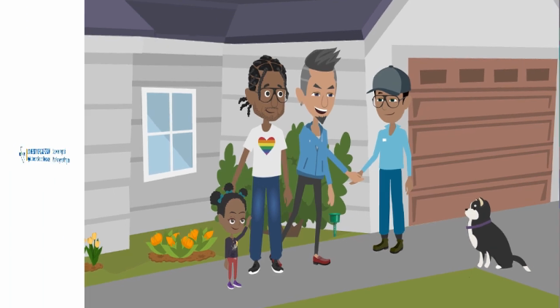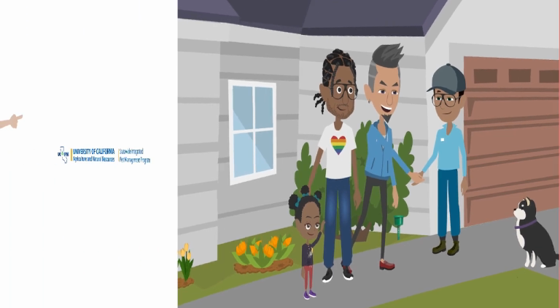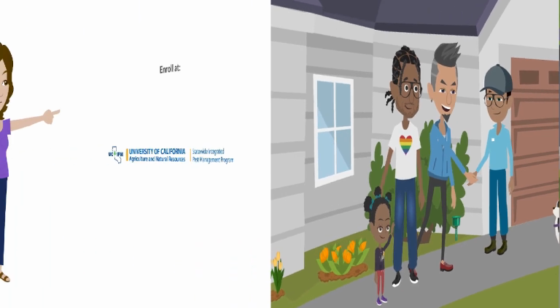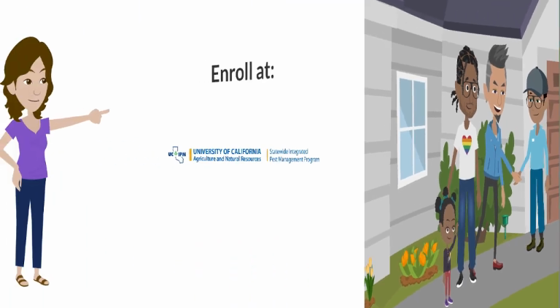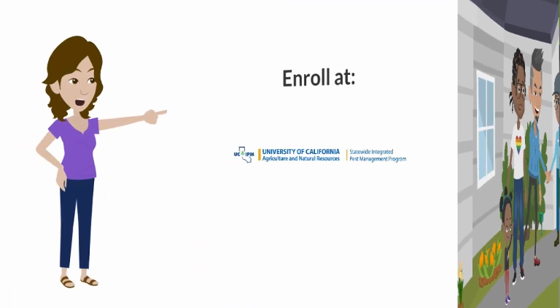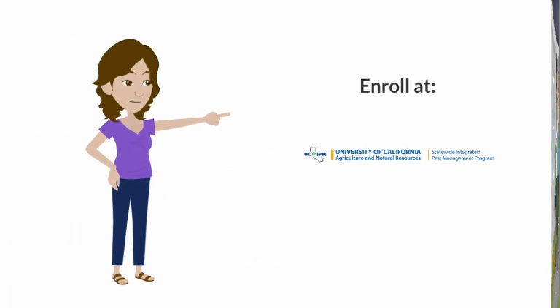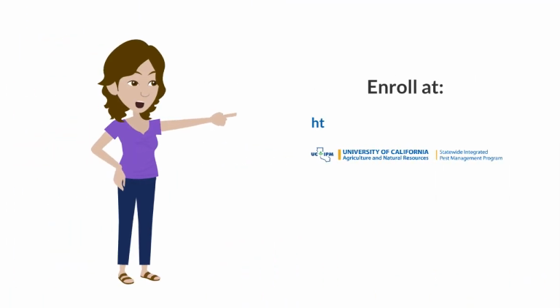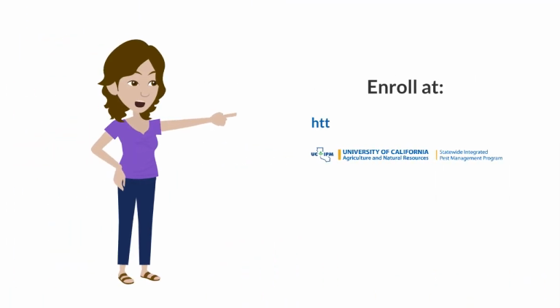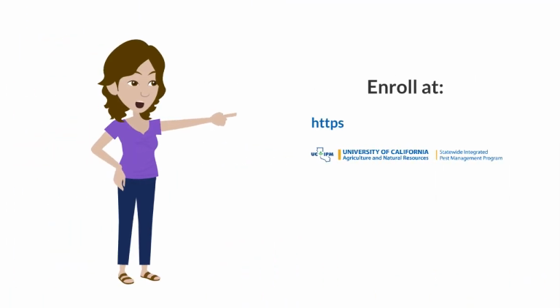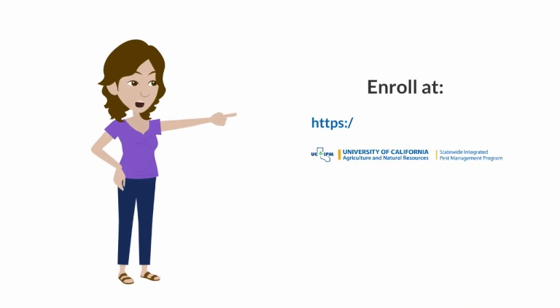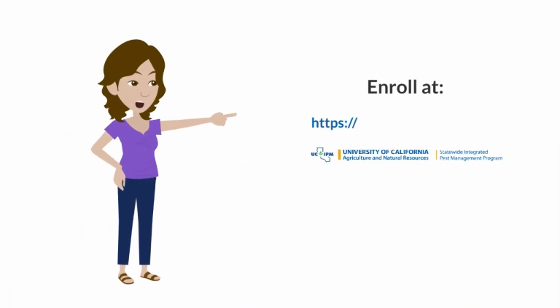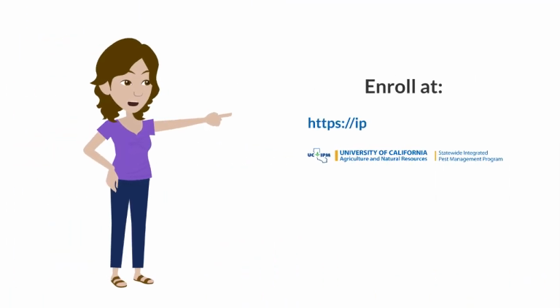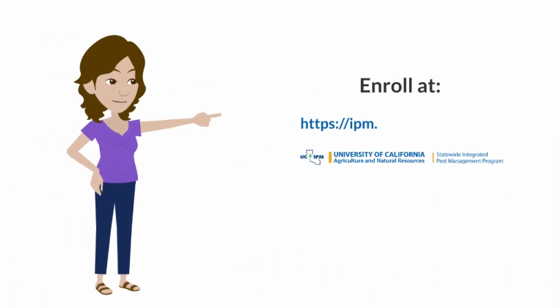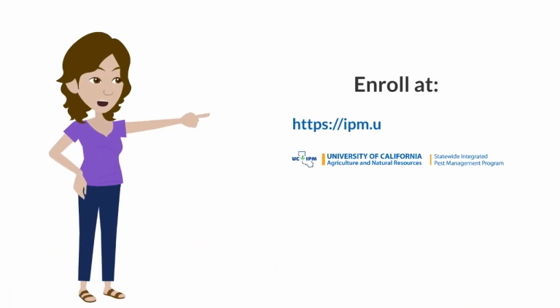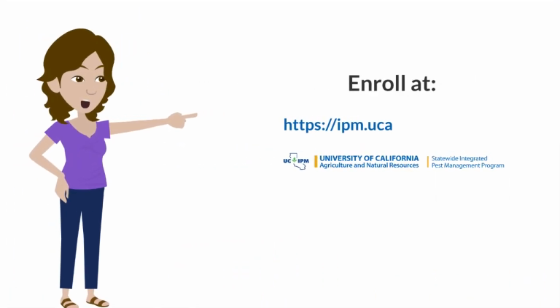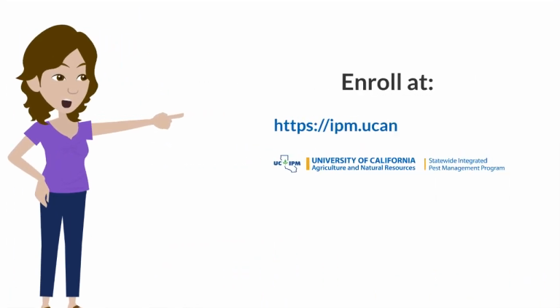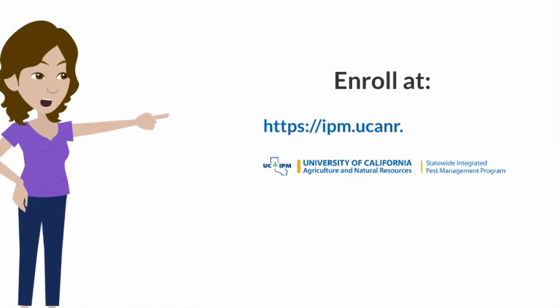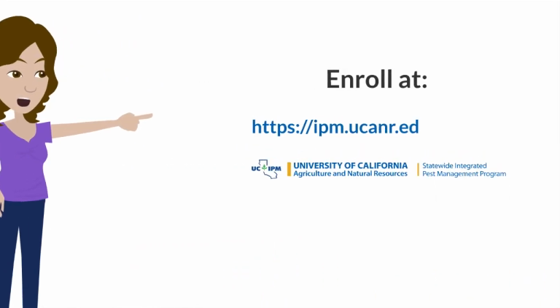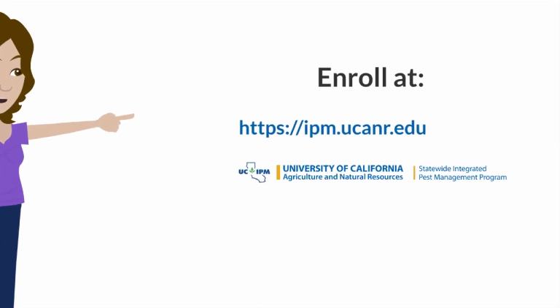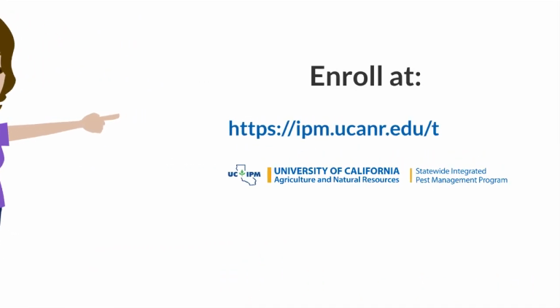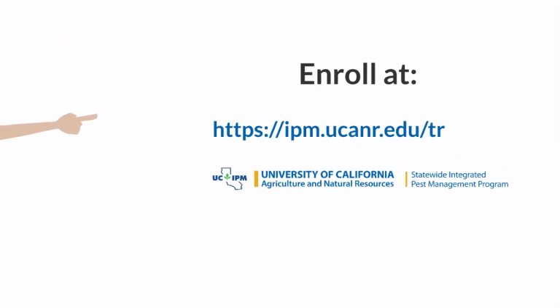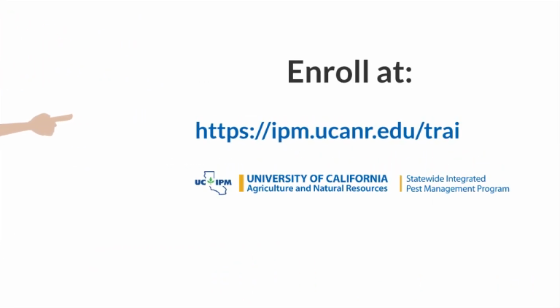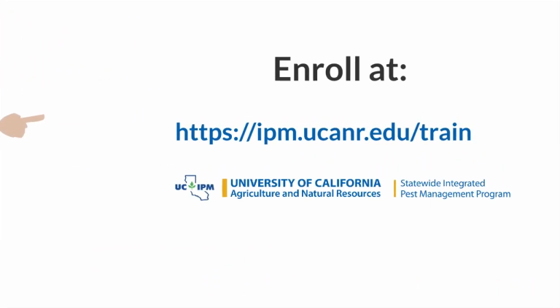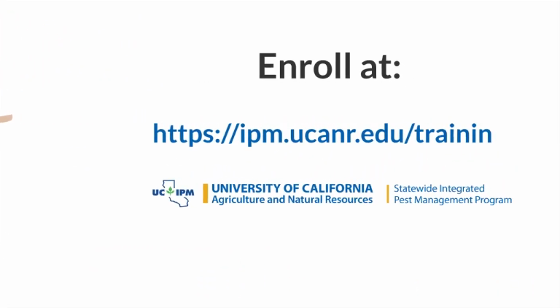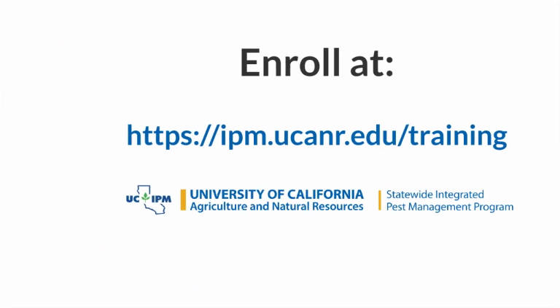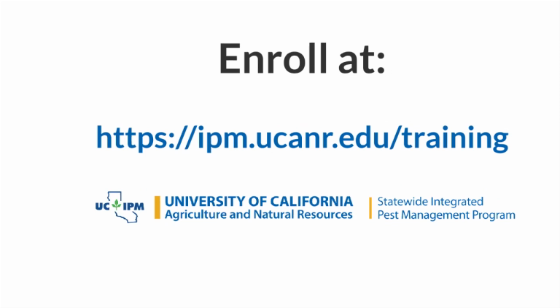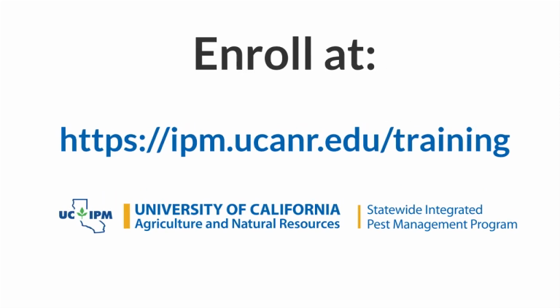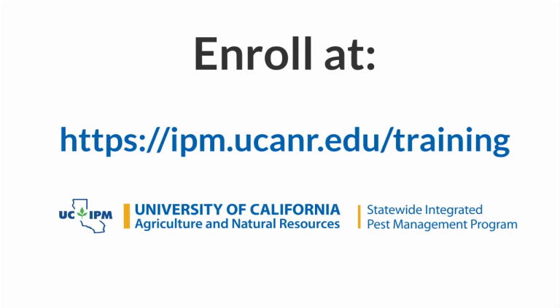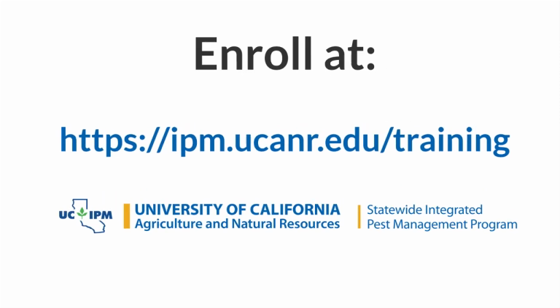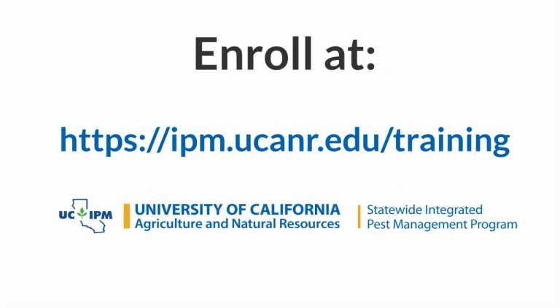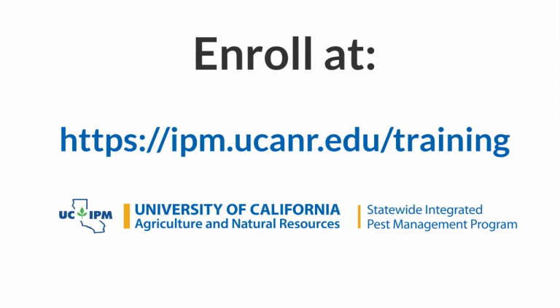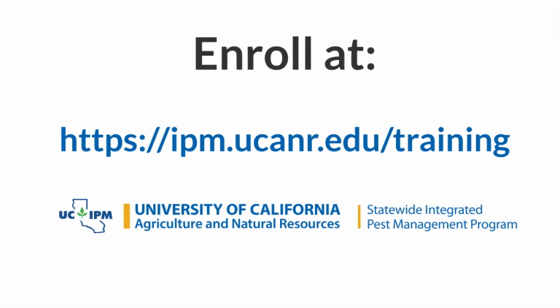Go to ipm.ucanr.edu/training to learn more.